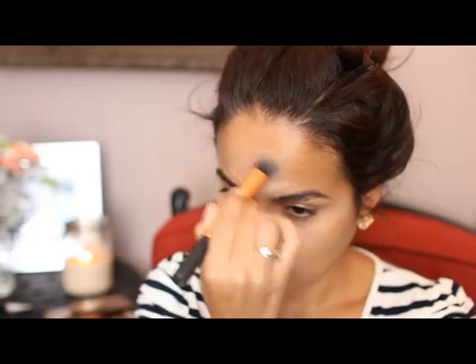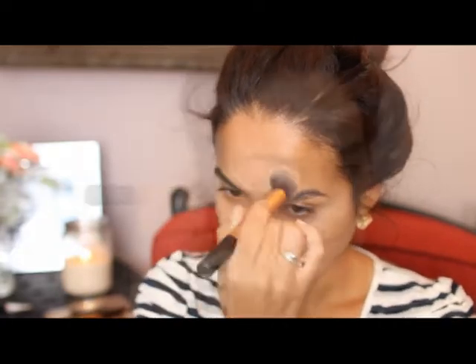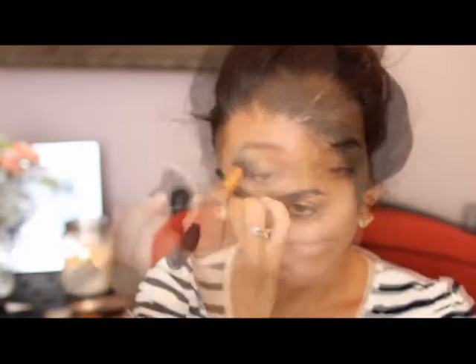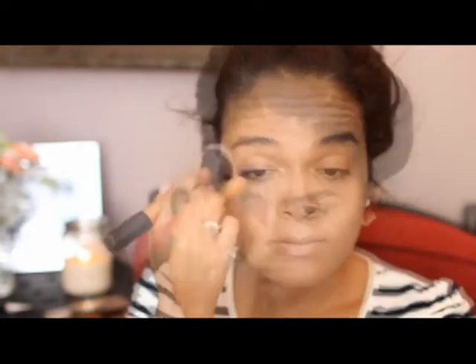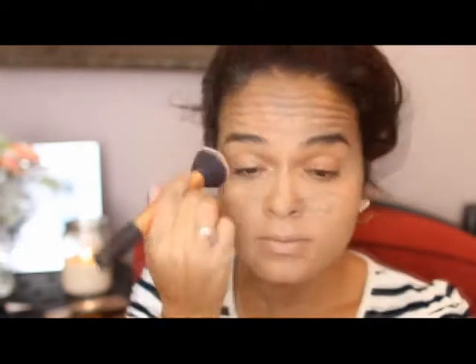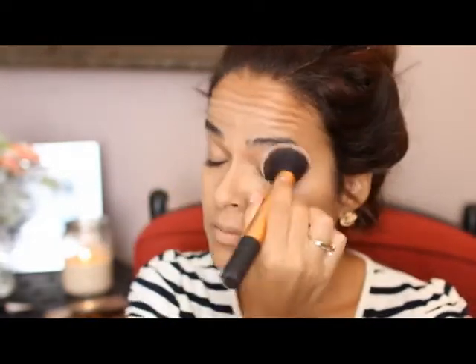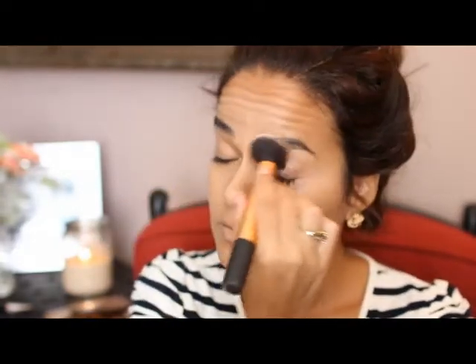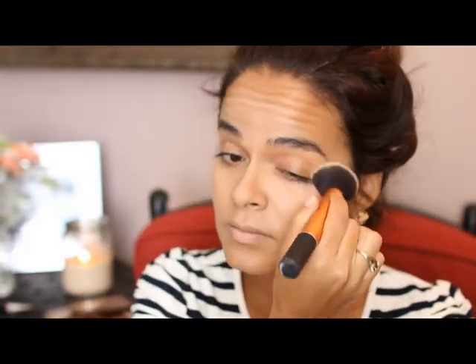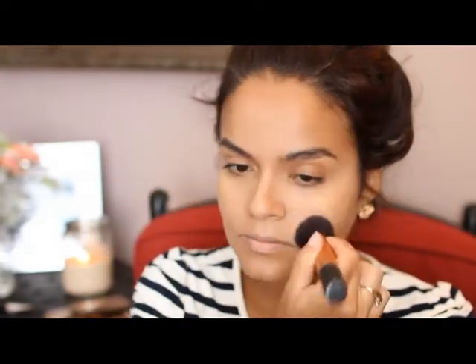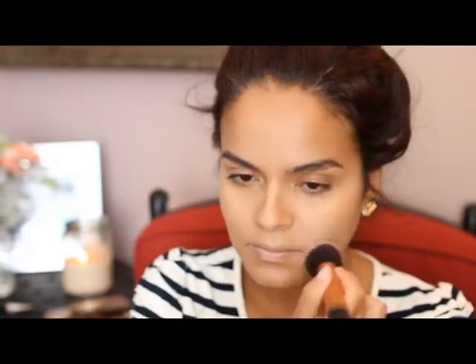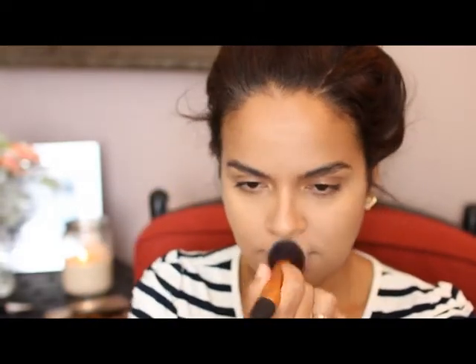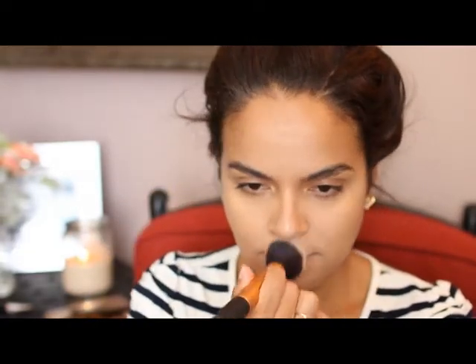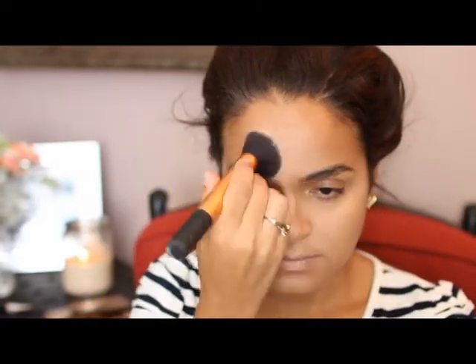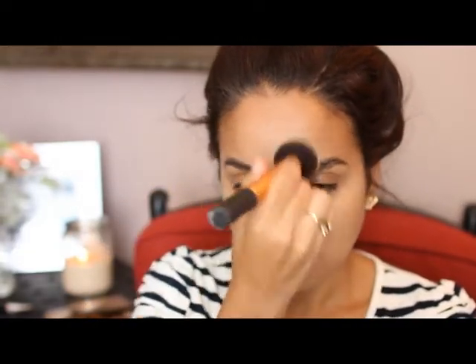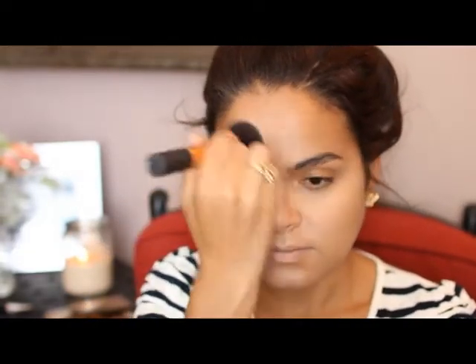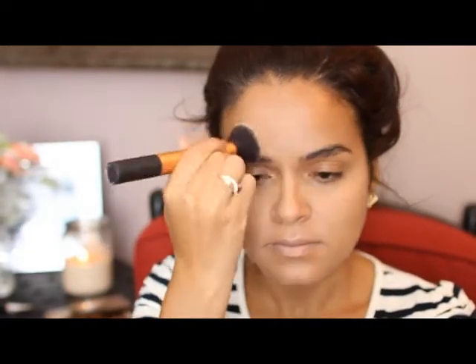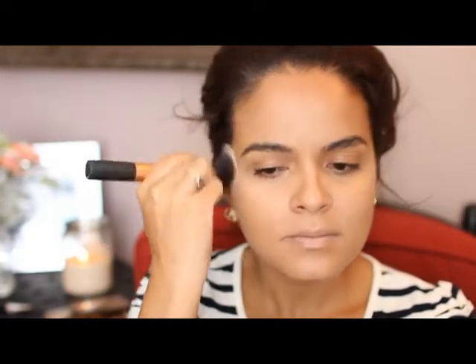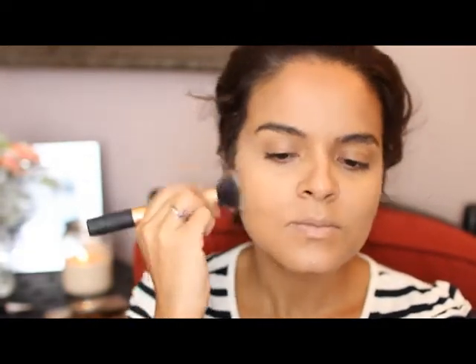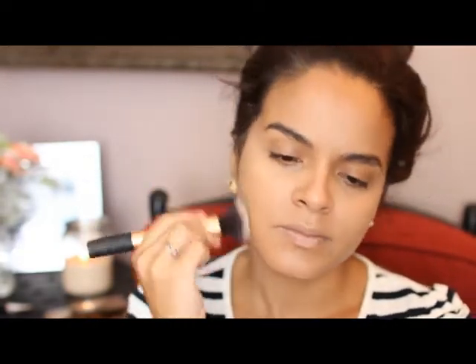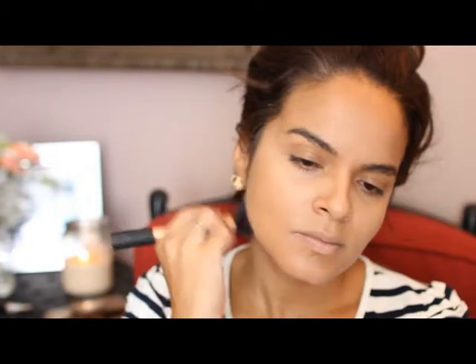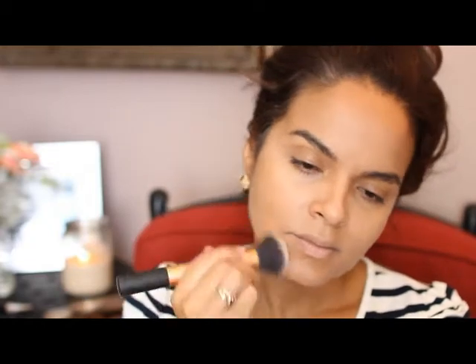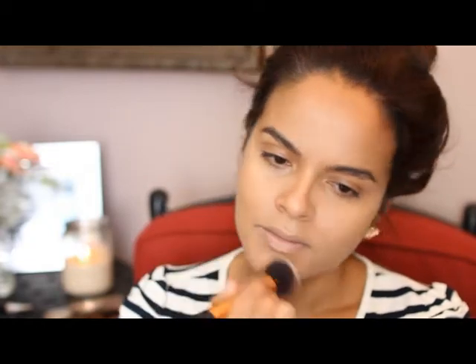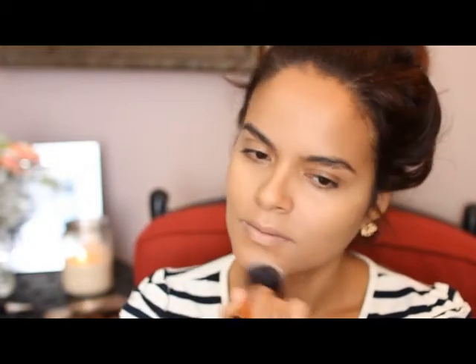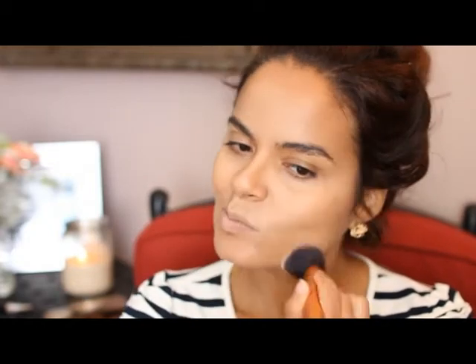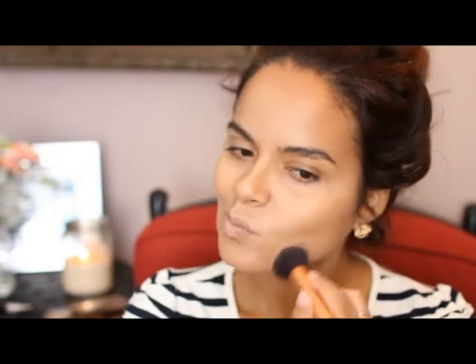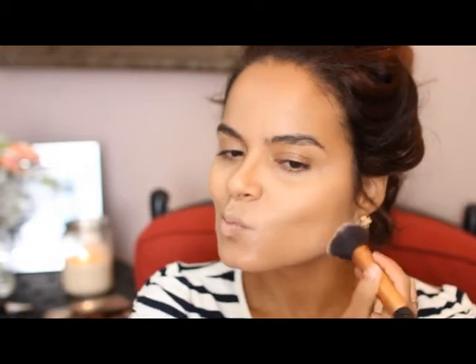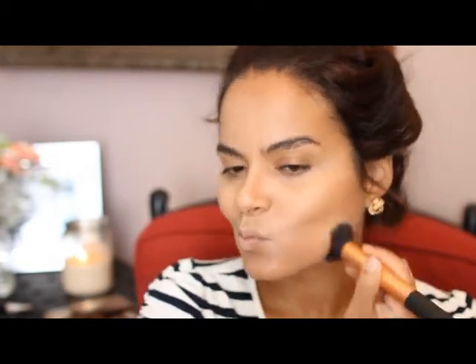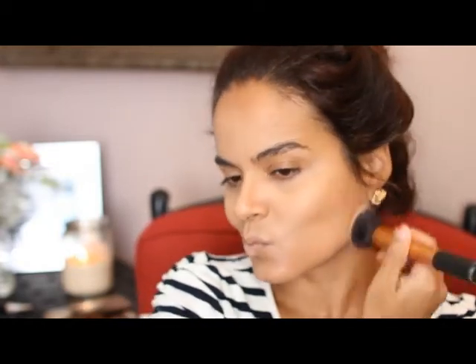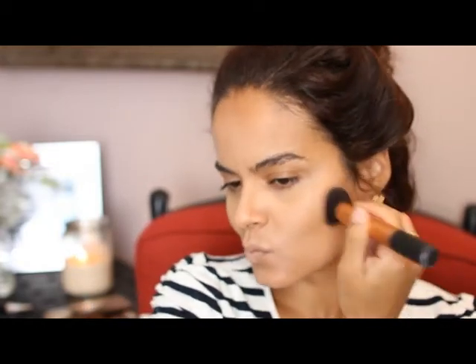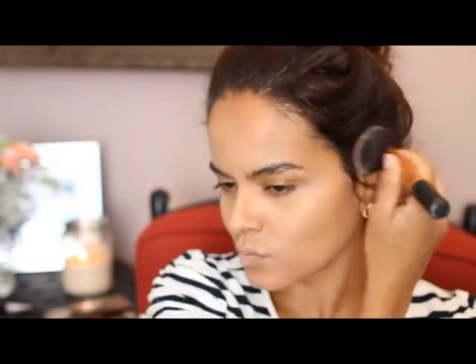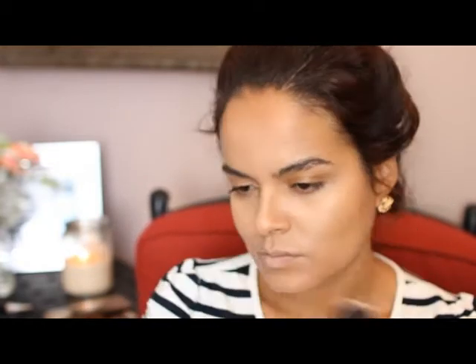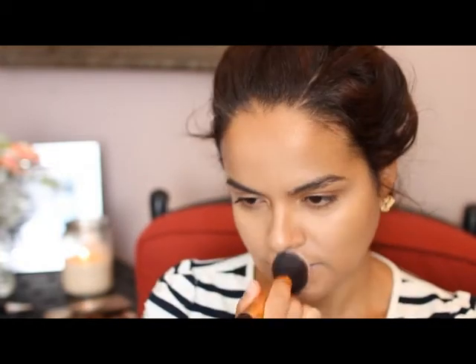Once that's all blended out, I like to take a foundation brush and go over everything one more time to make sure there are no harsh lines.